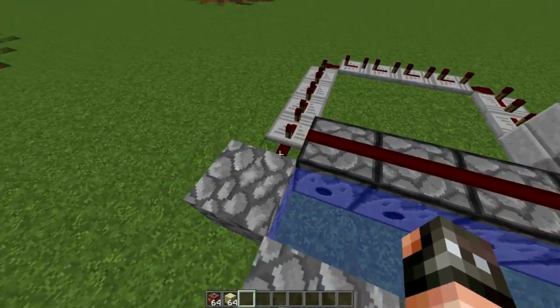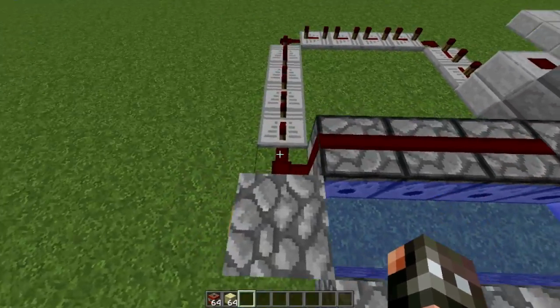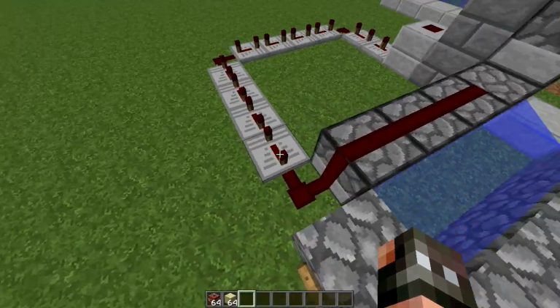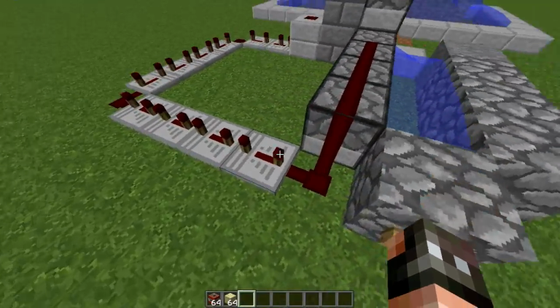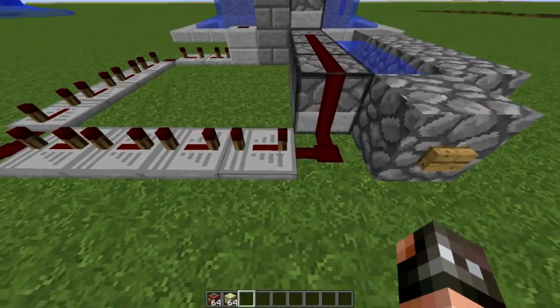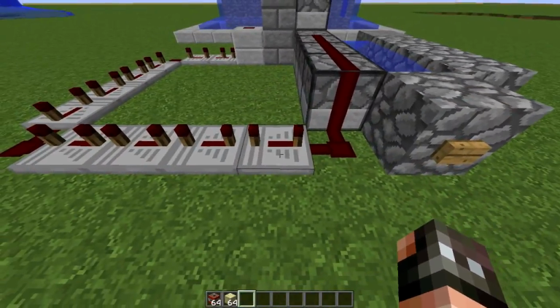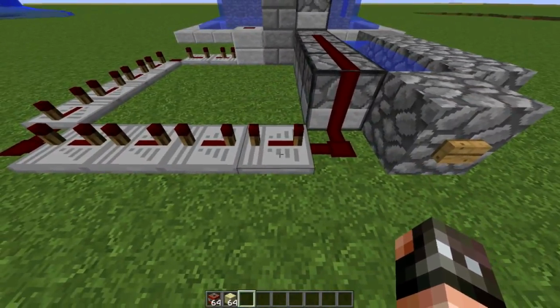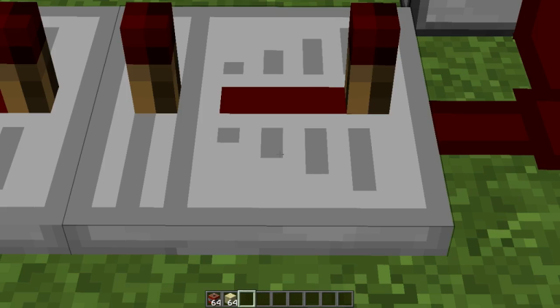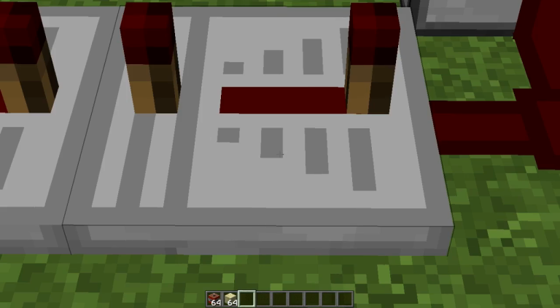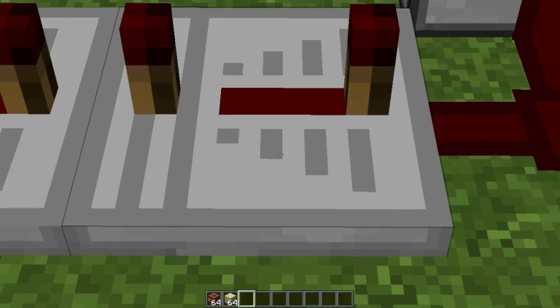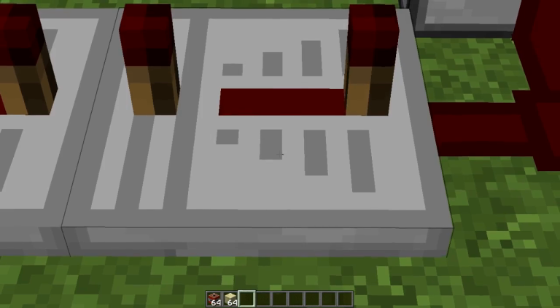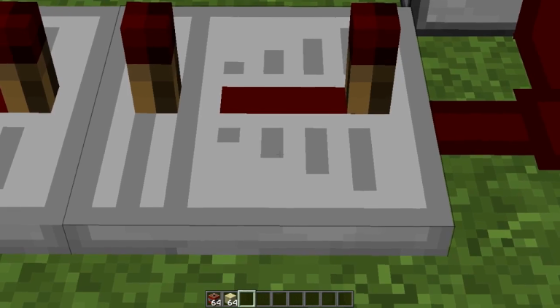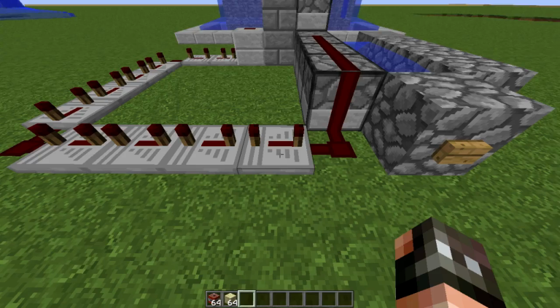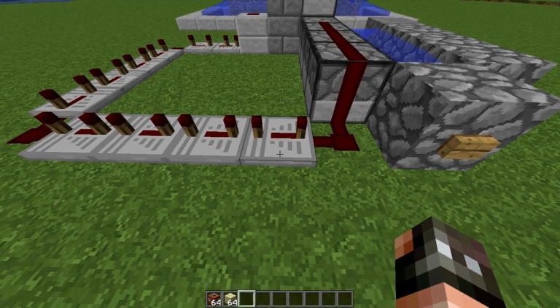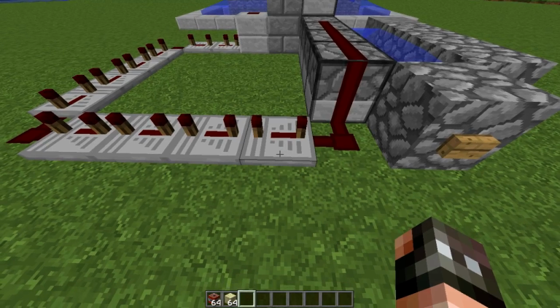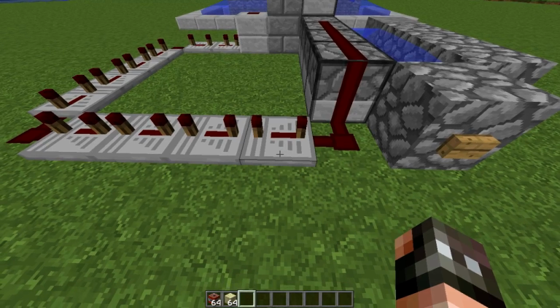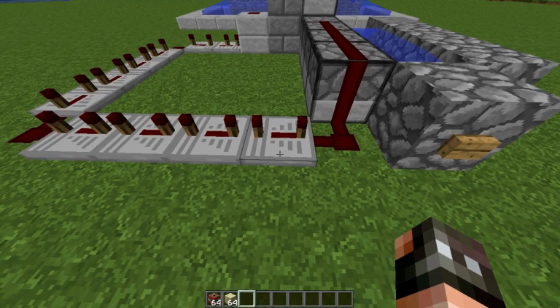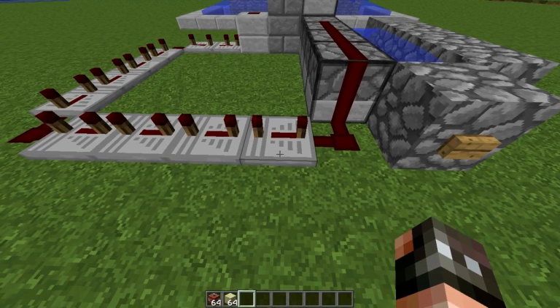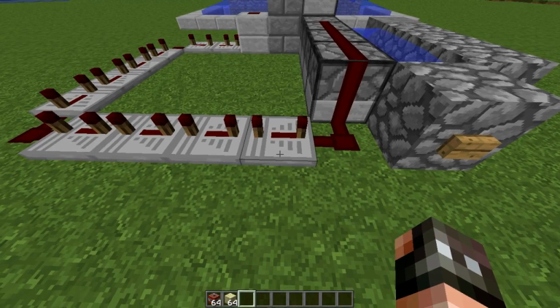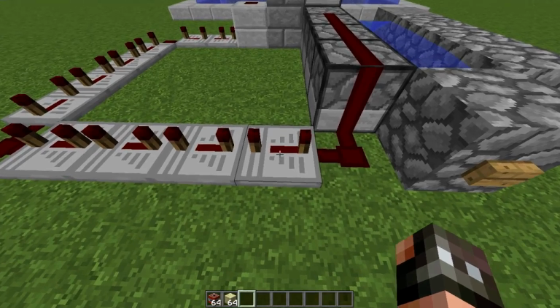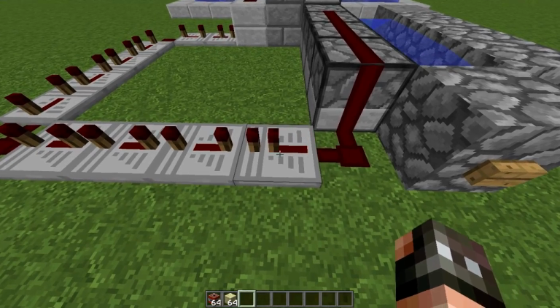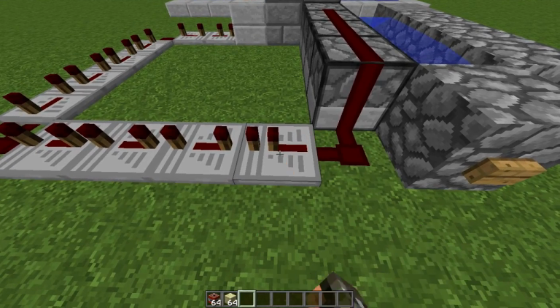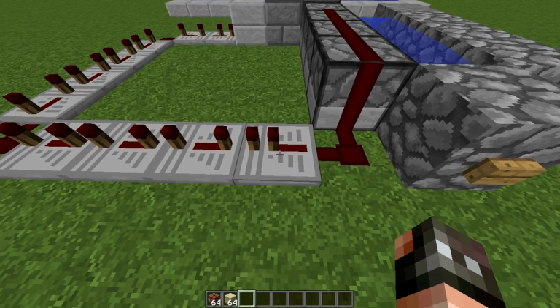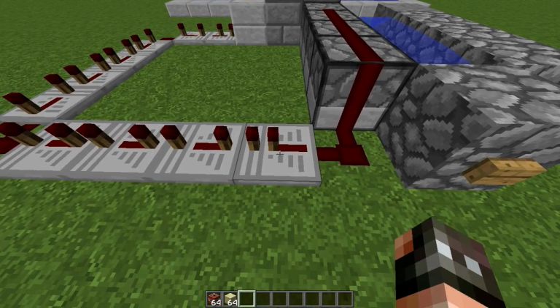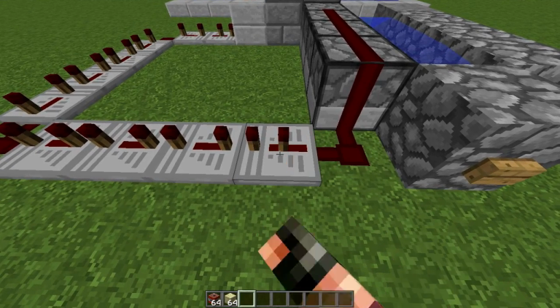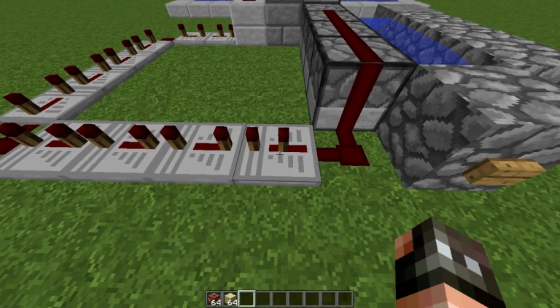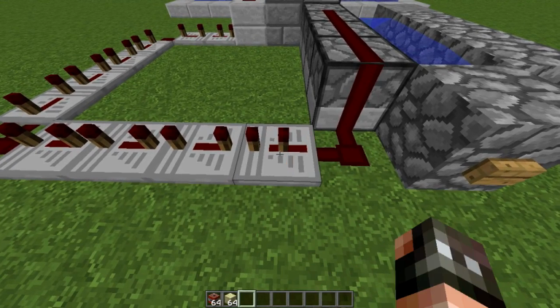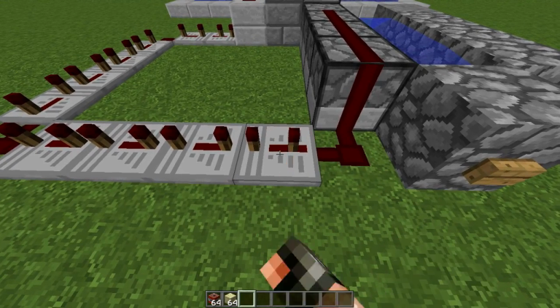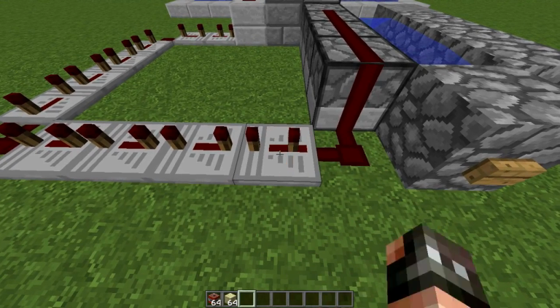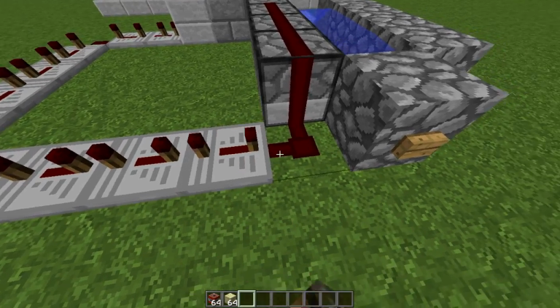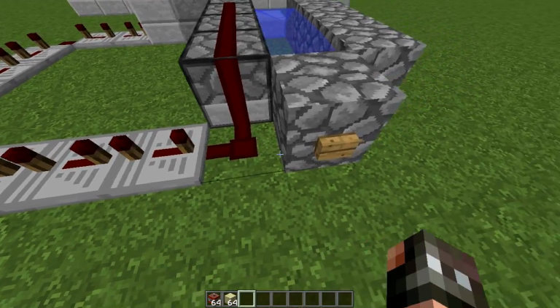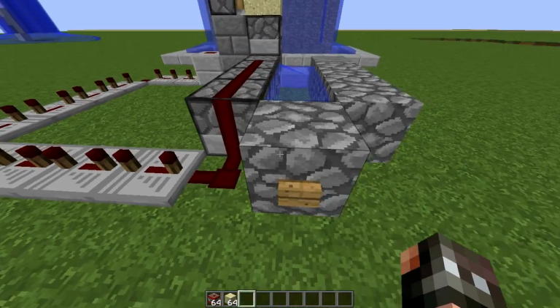By the way, if you don't know, that right there is 4 ticks — this is 1 tick, 2 tick, 3 tick, 4 tick.